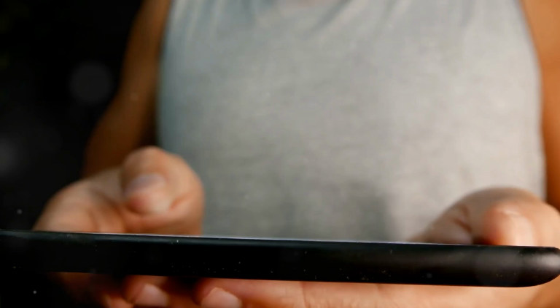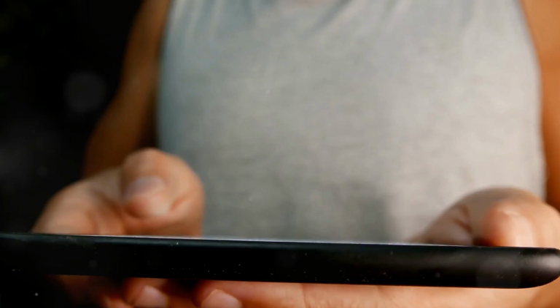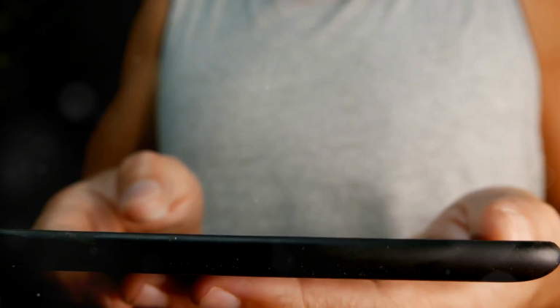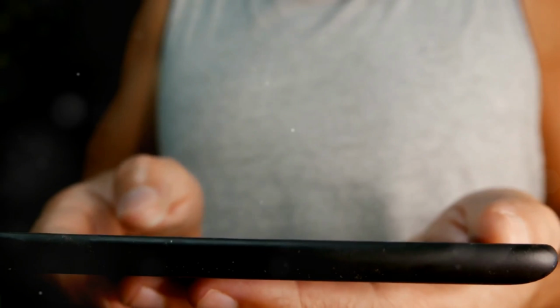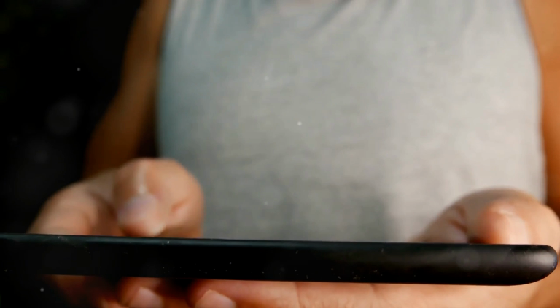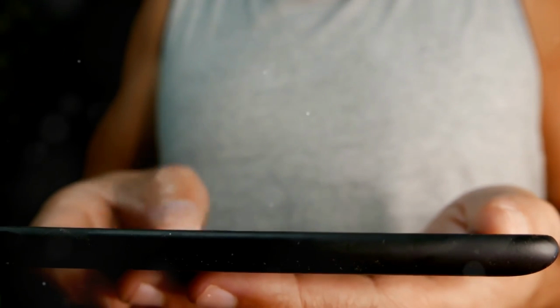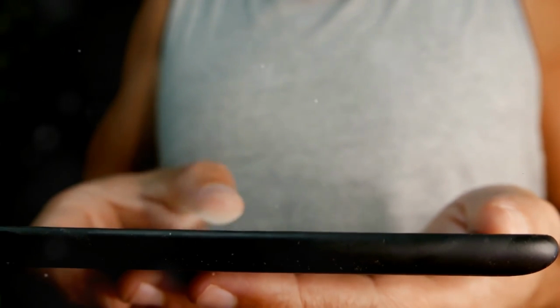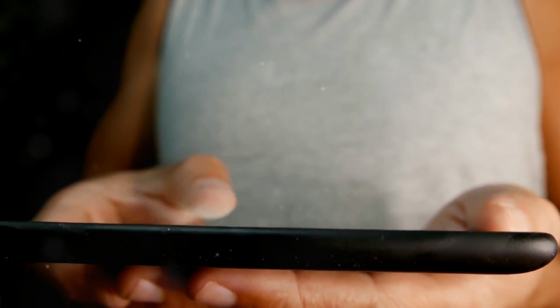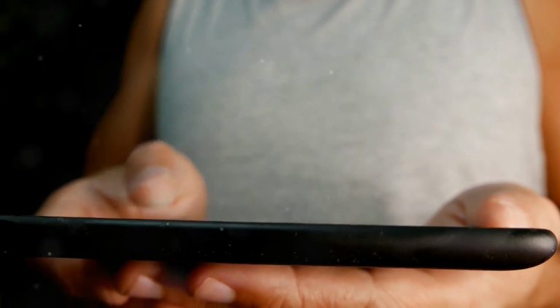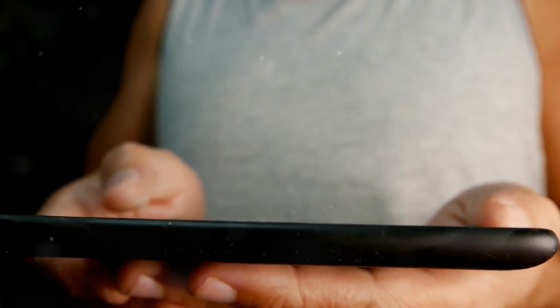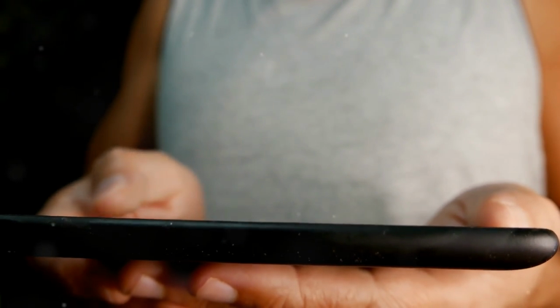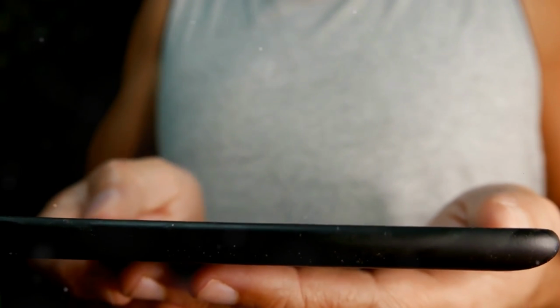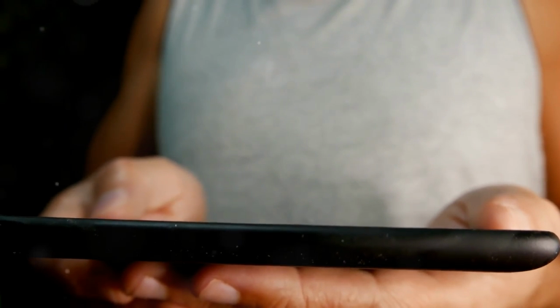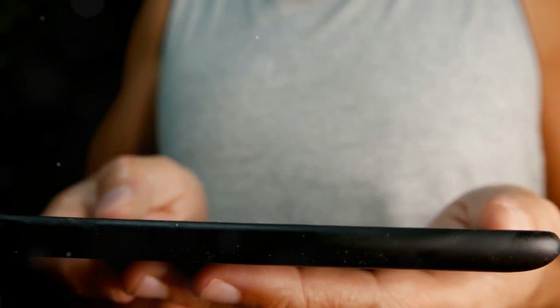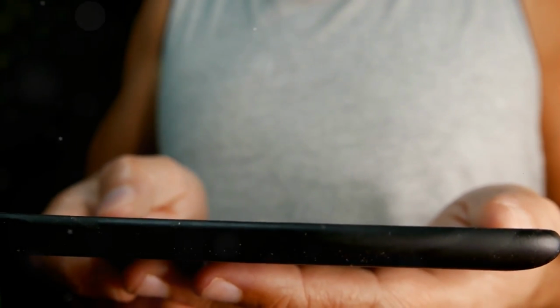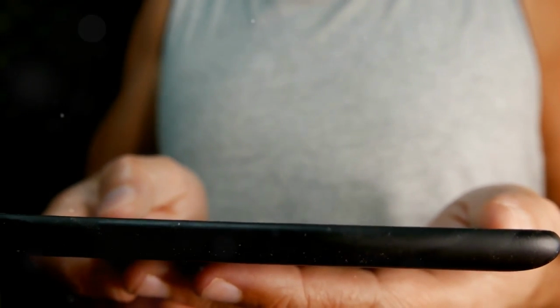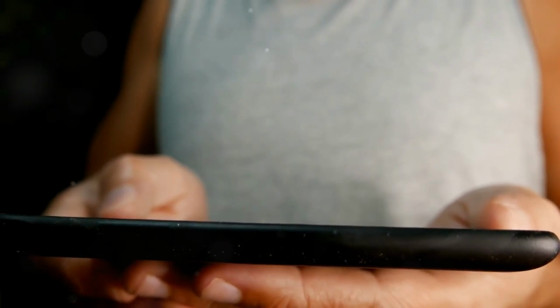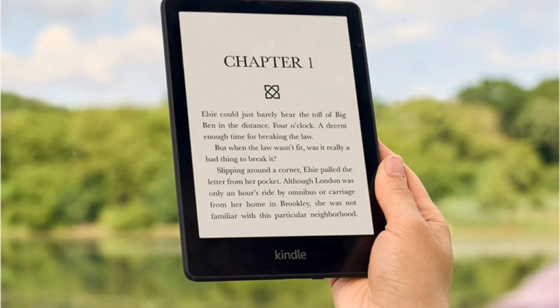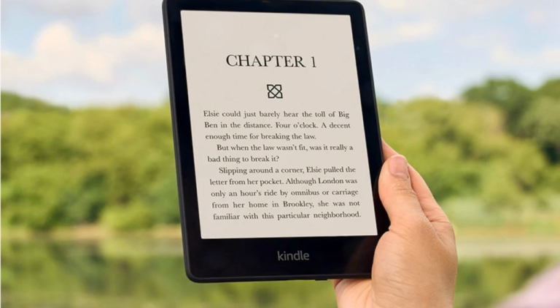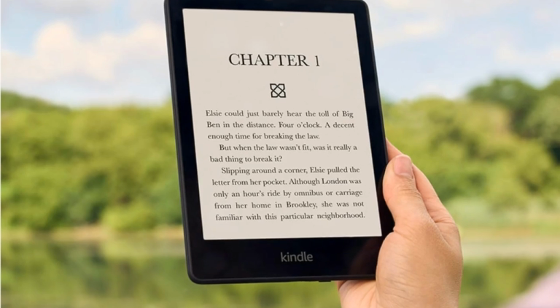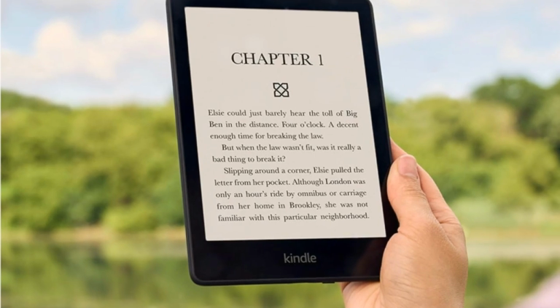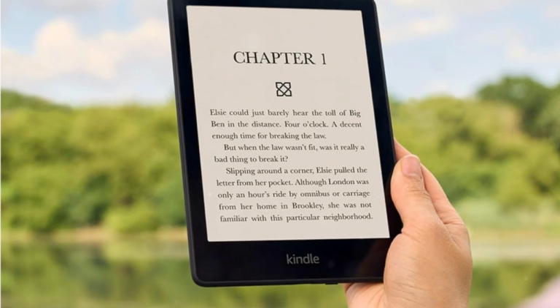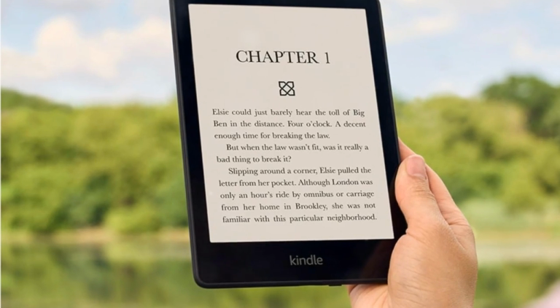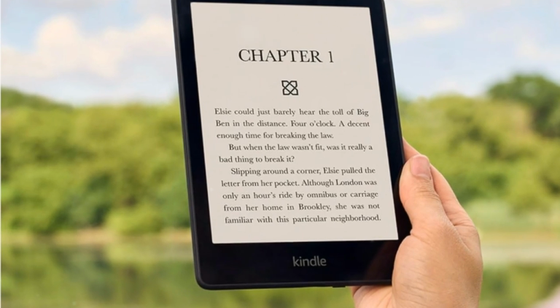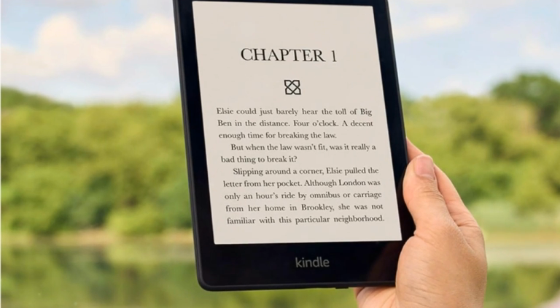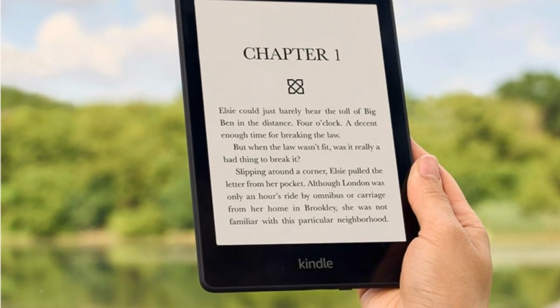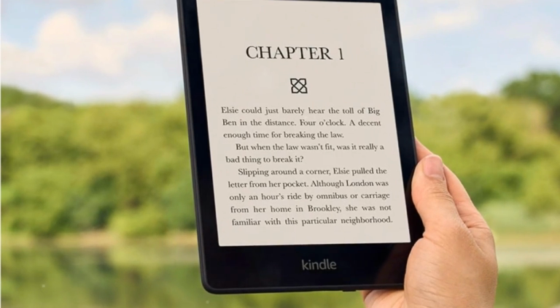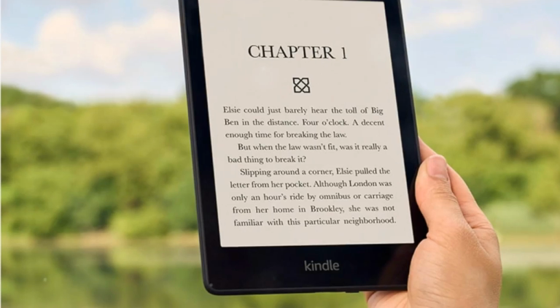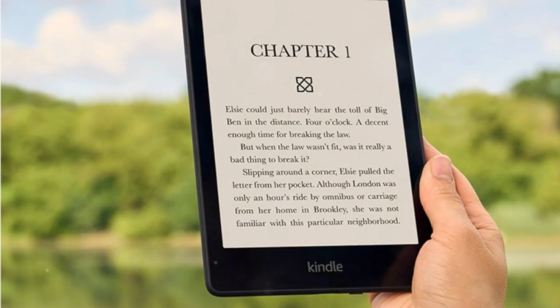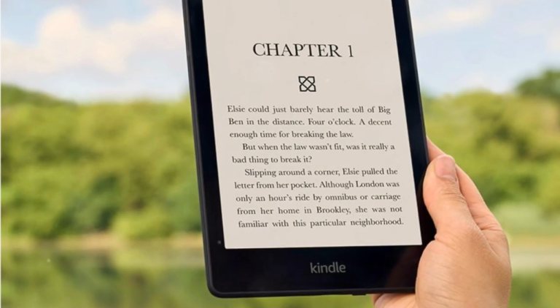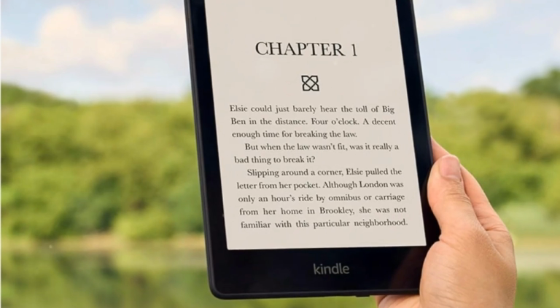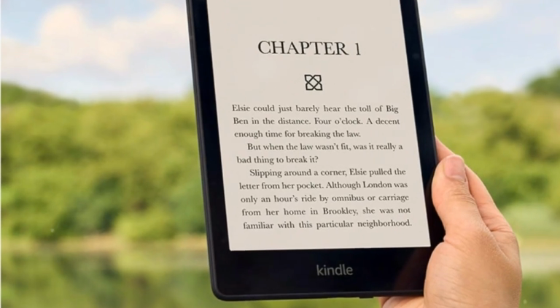Introducing the all-new Amazon Kindle Paperwhite, designed for readers who want the perfect reading experience.